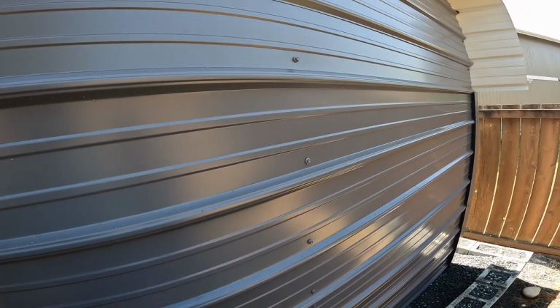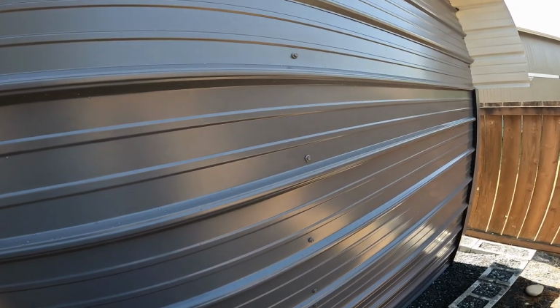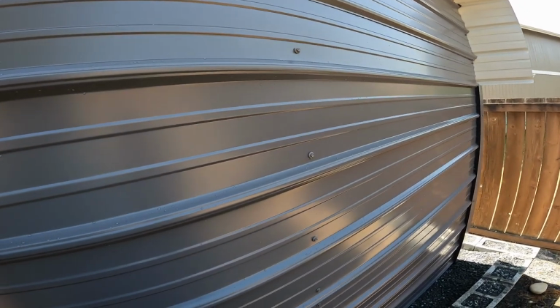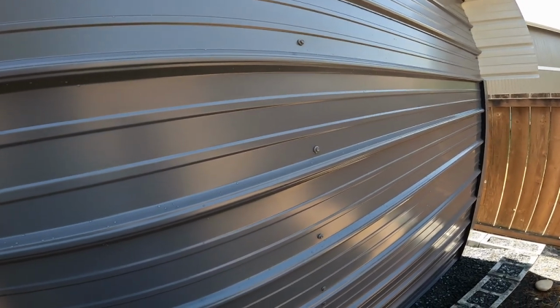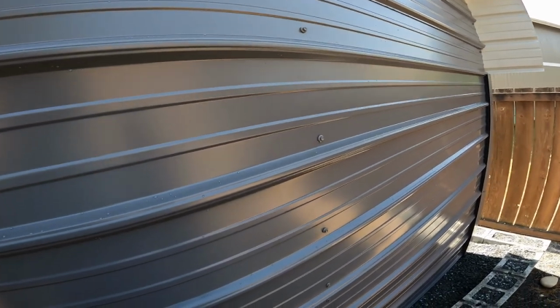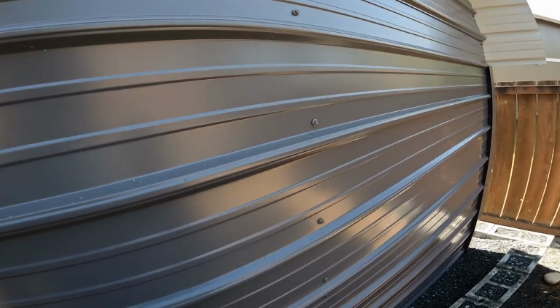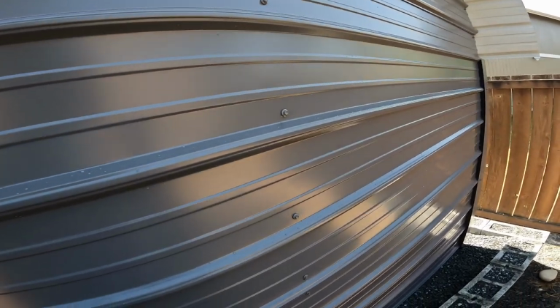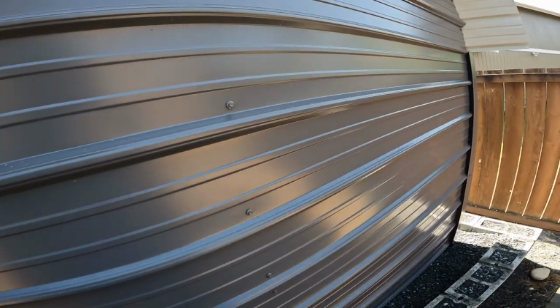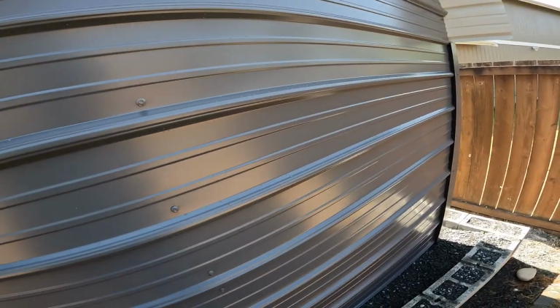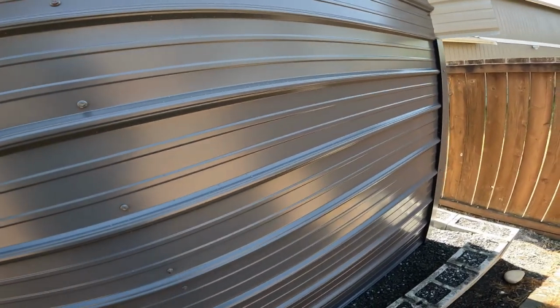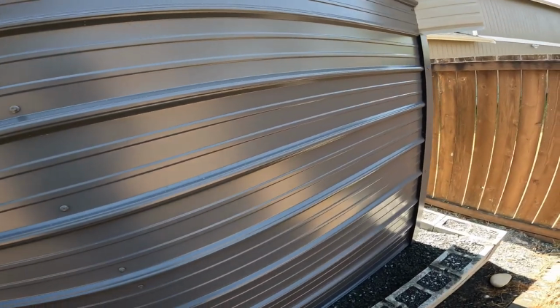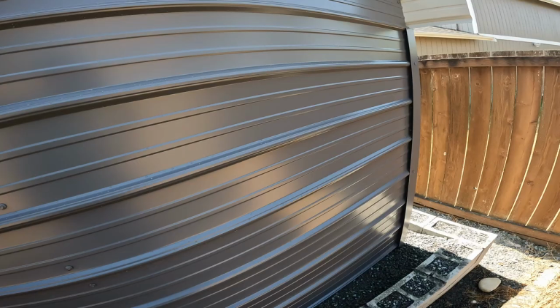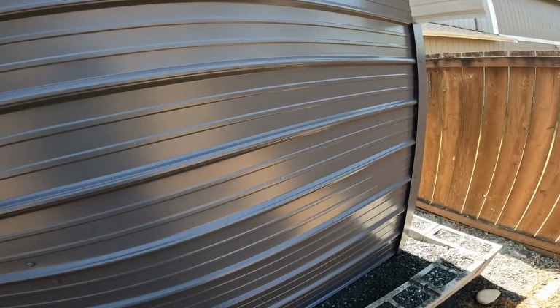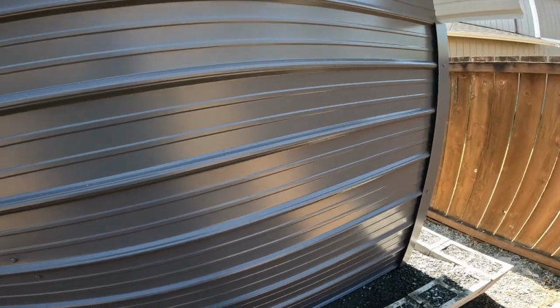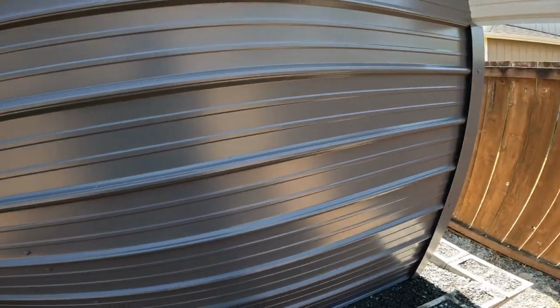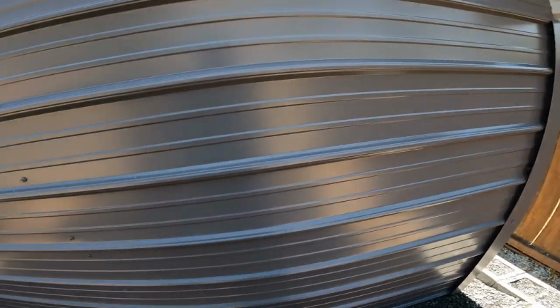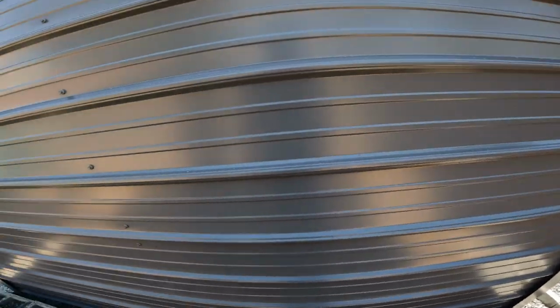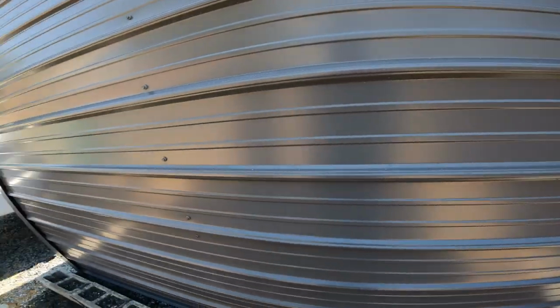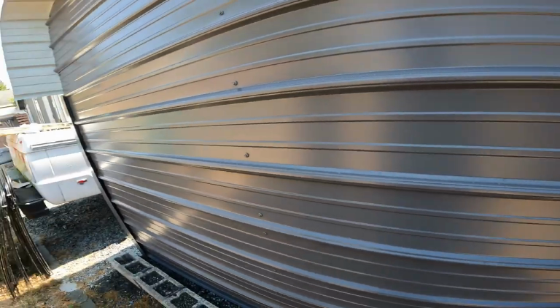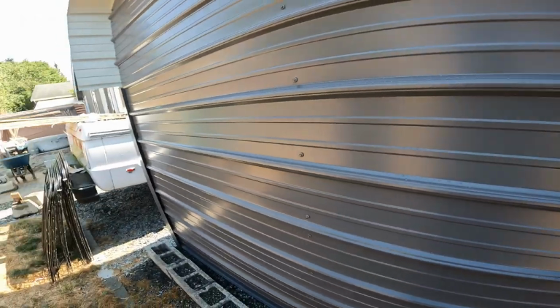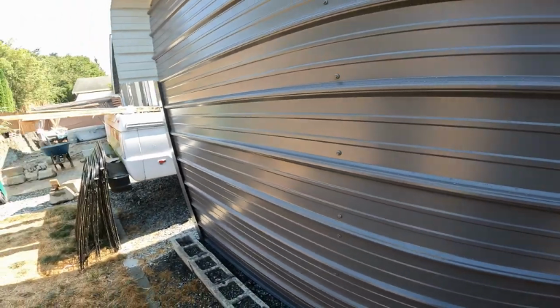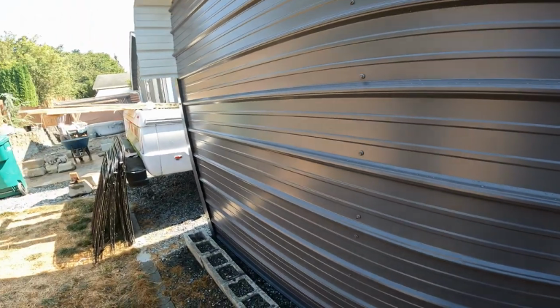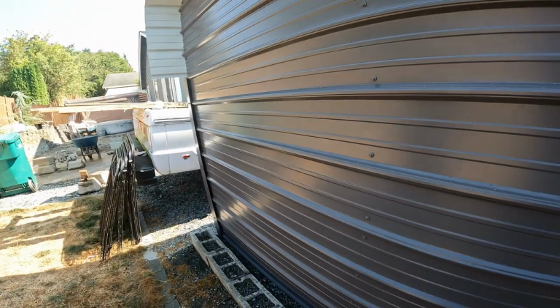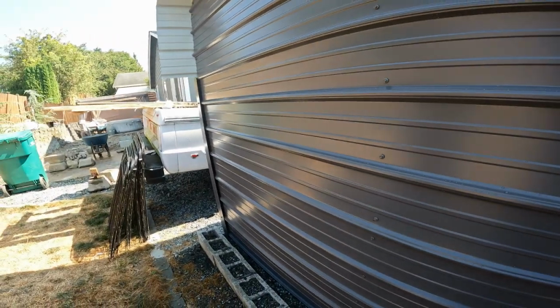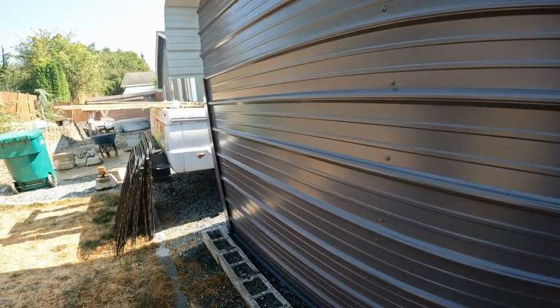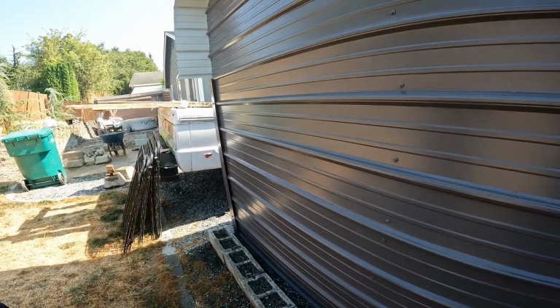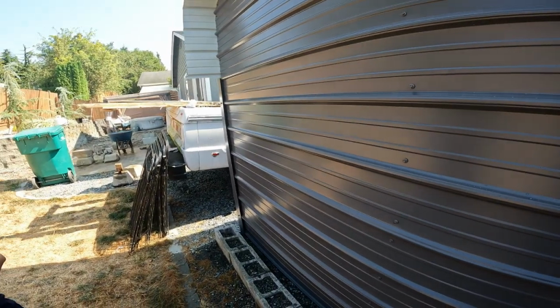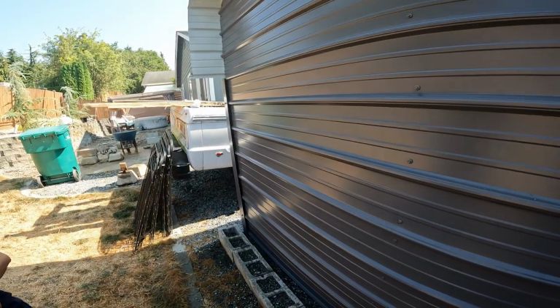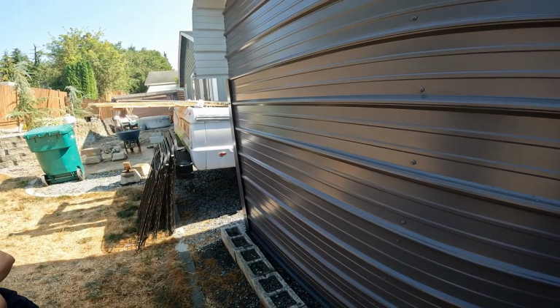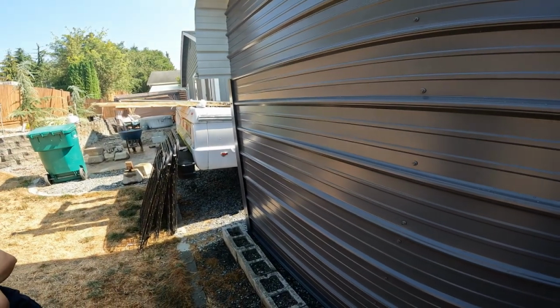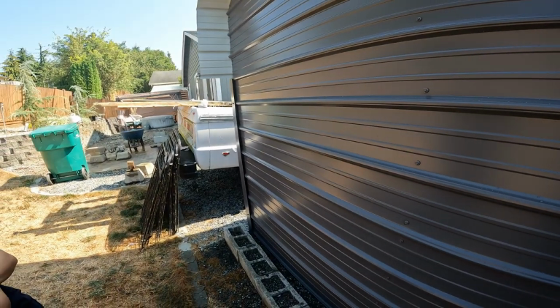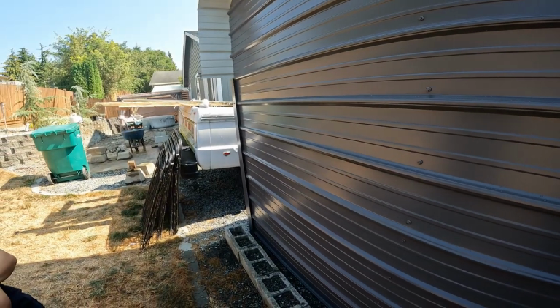Once pre-drilled, the self-tappers will just barely make two turns and start threading. Definitely get yourself a couple drill bits — and definitely don't try to do it in the wind.